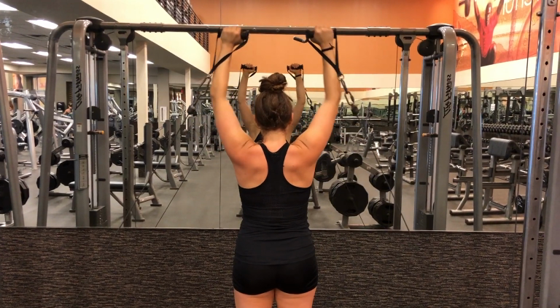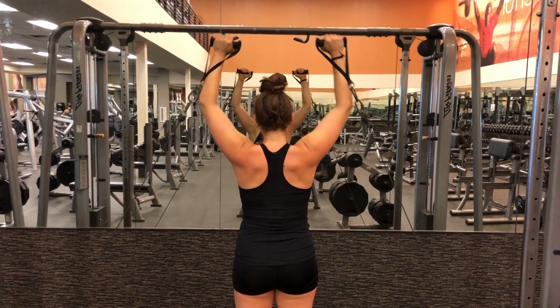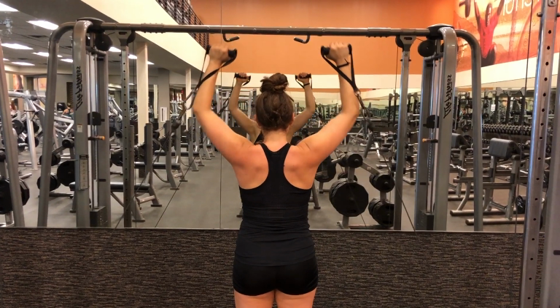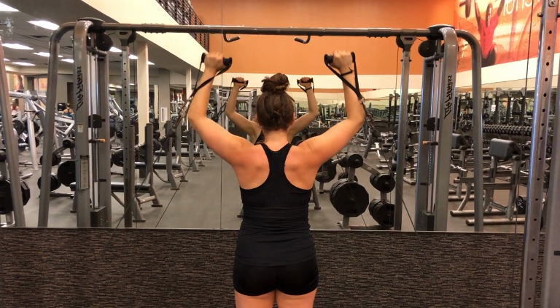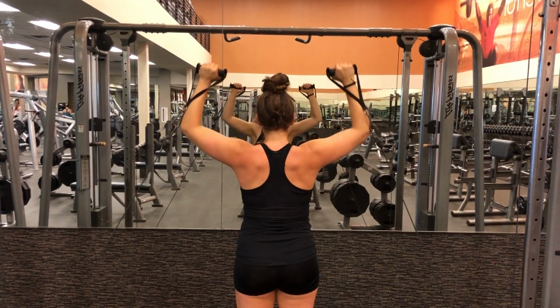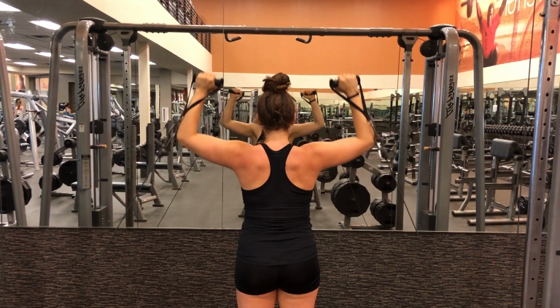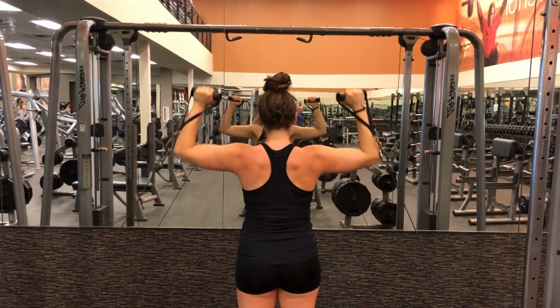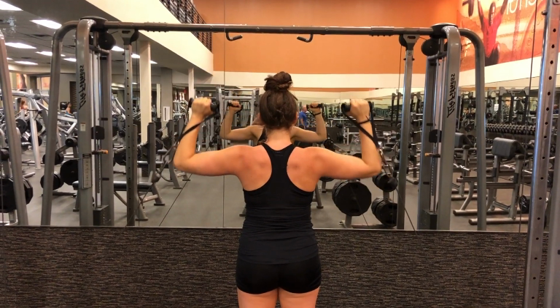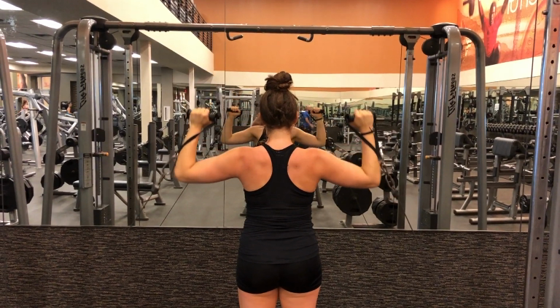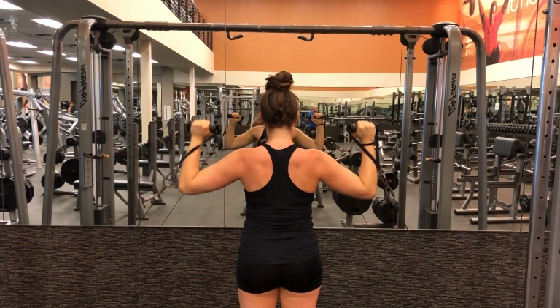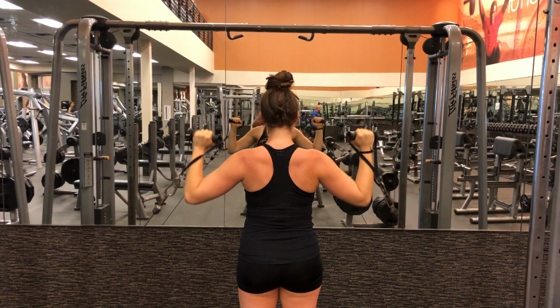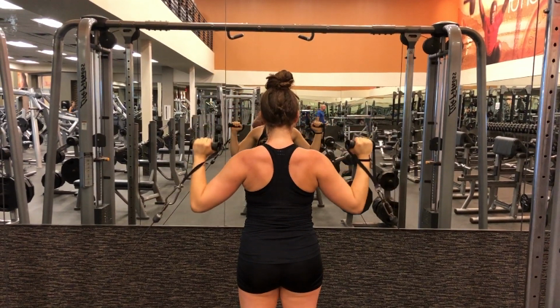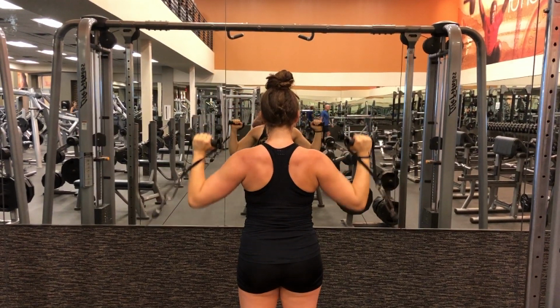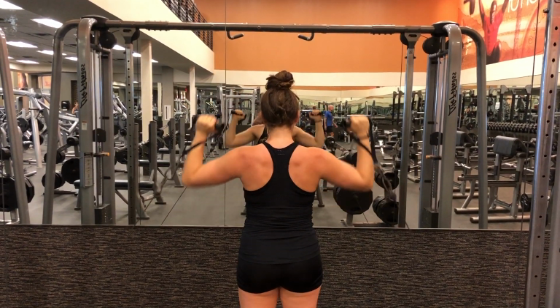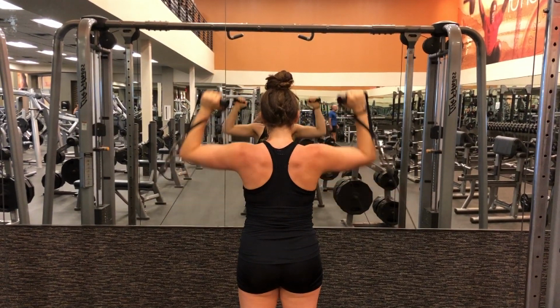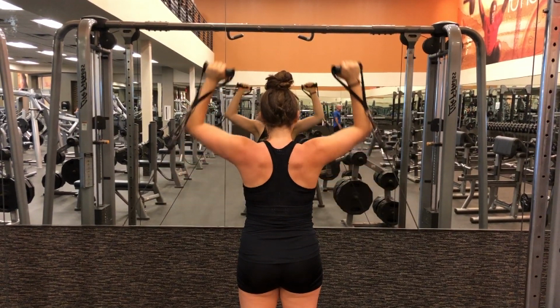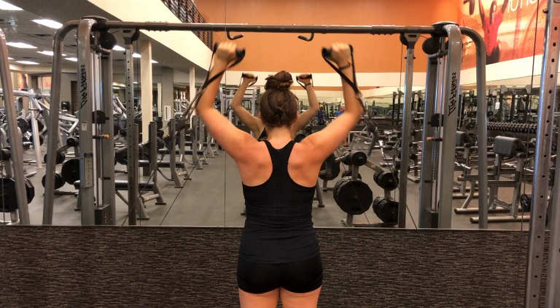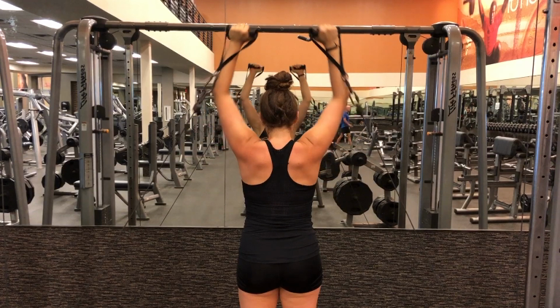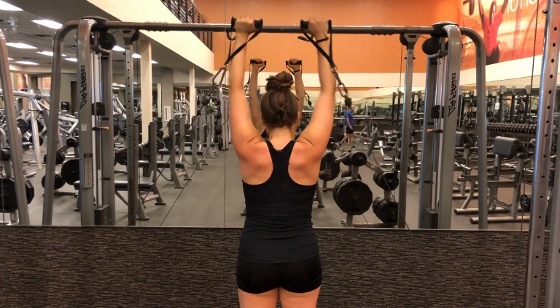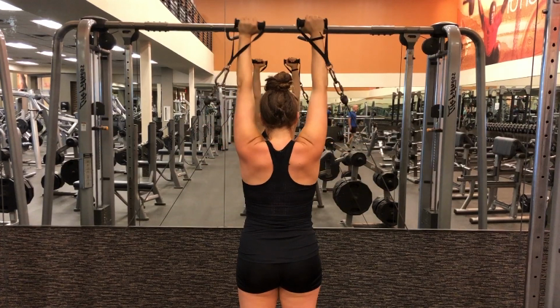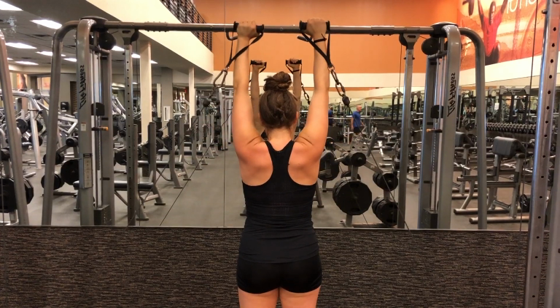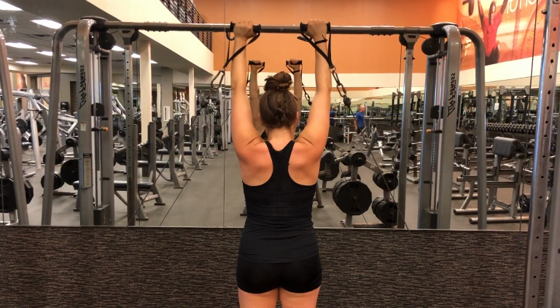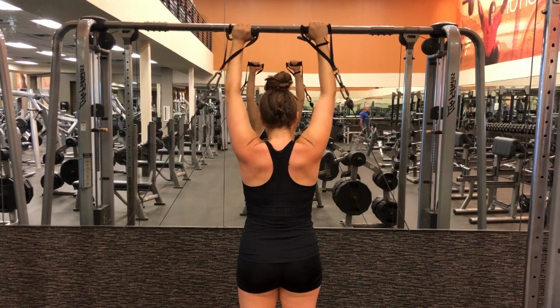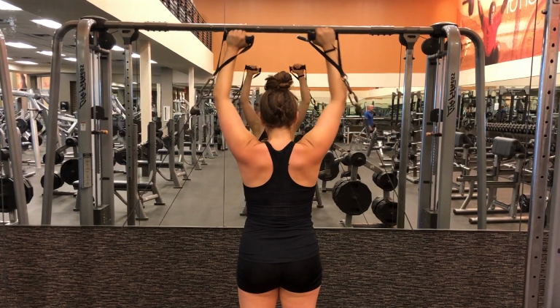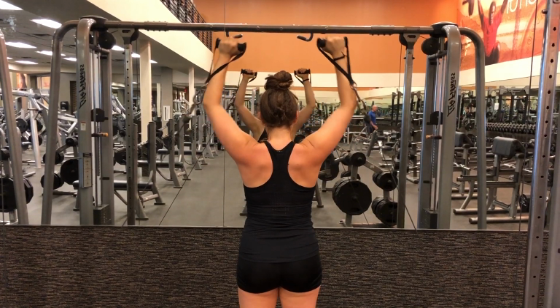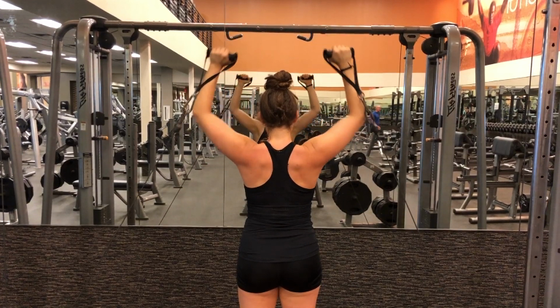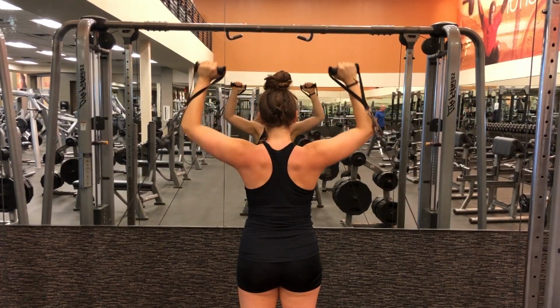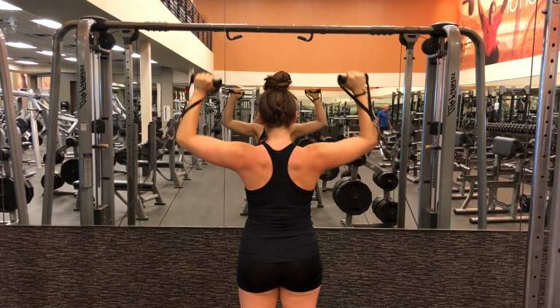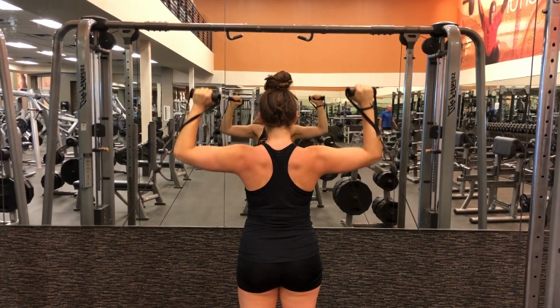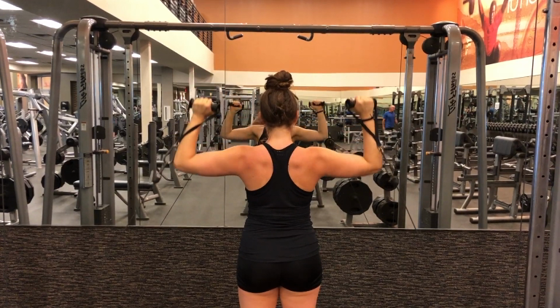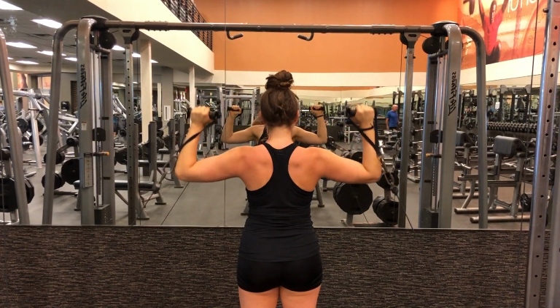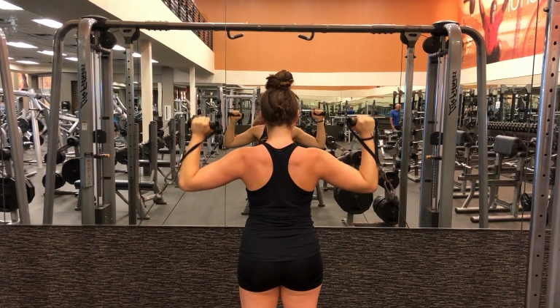Exhale as you press your arms up and straighten them above the head. Inhale as you slowly lower them back down to ear level.